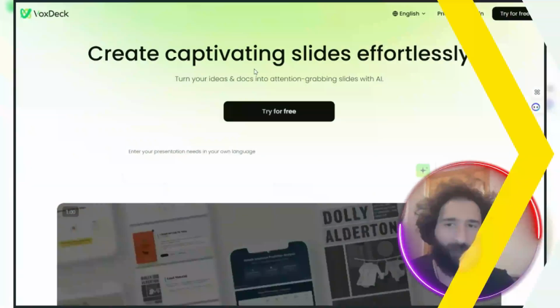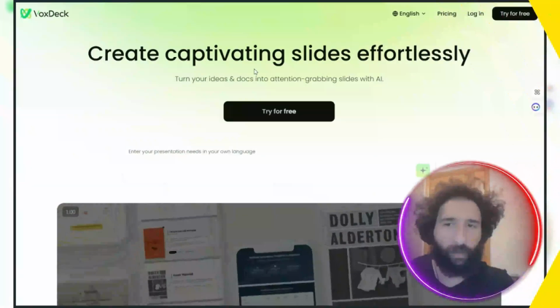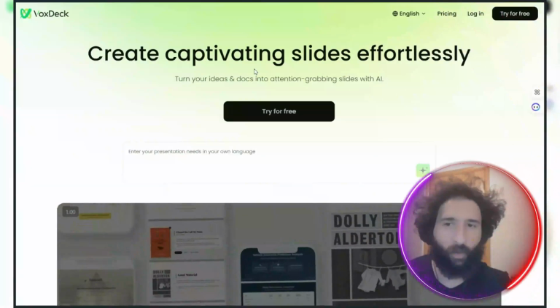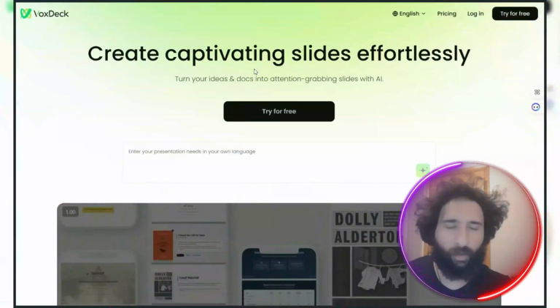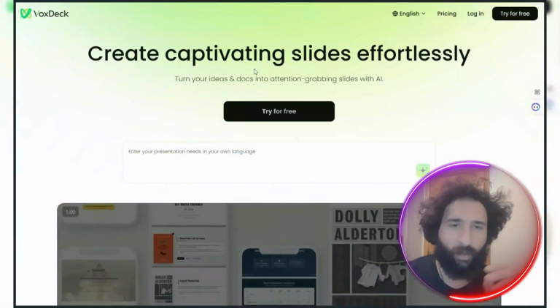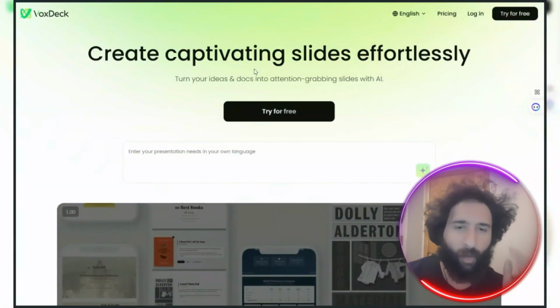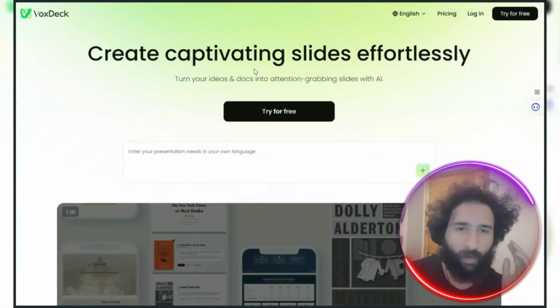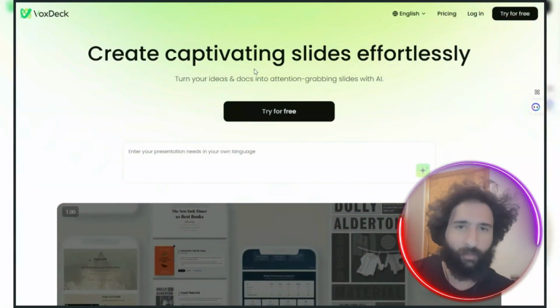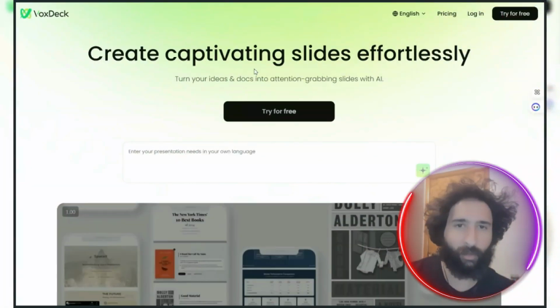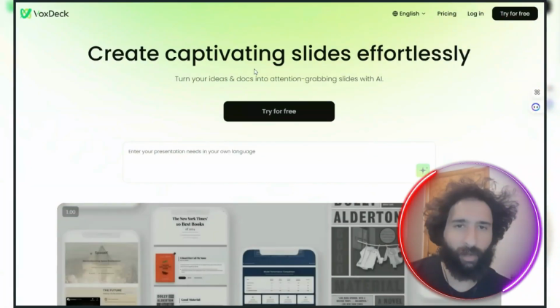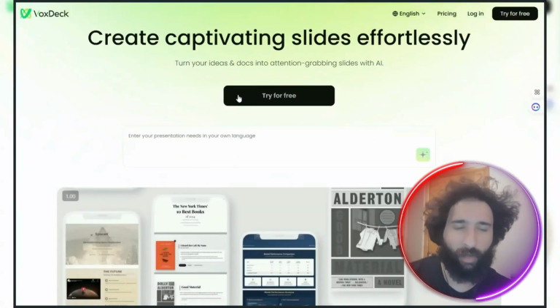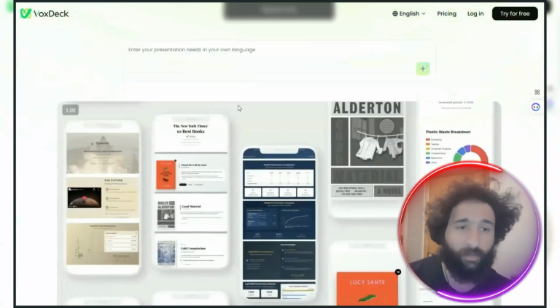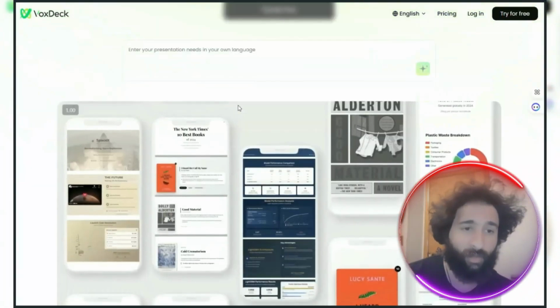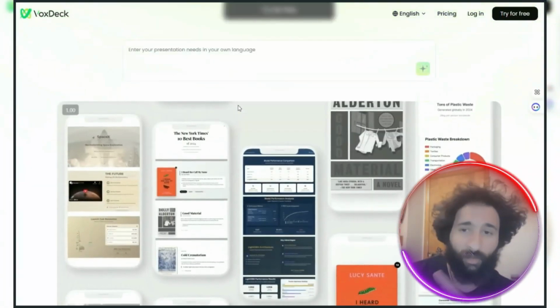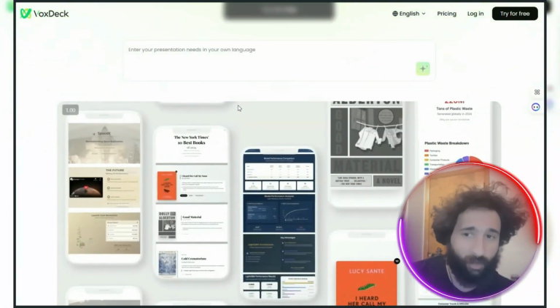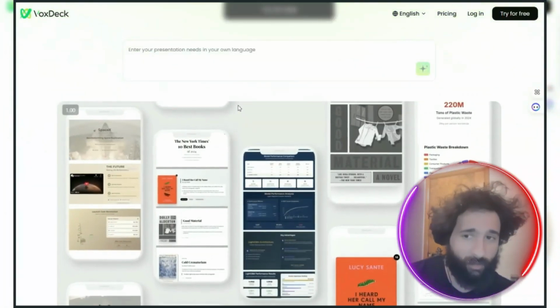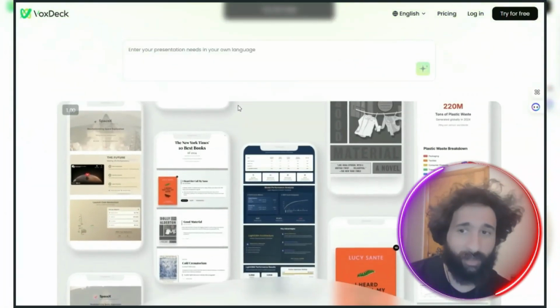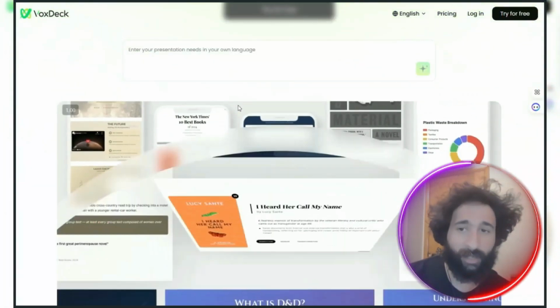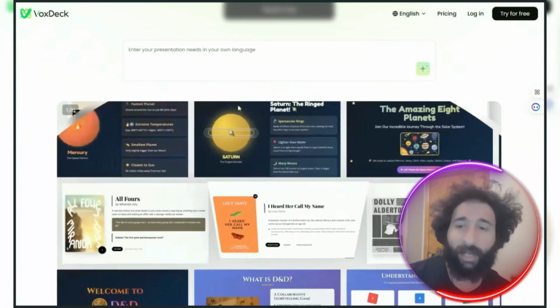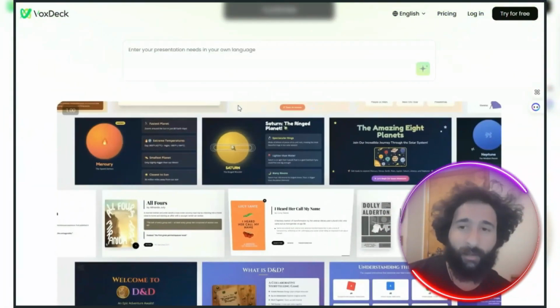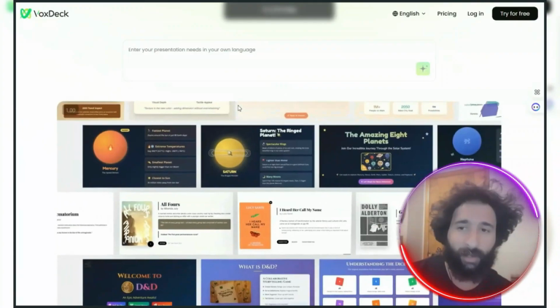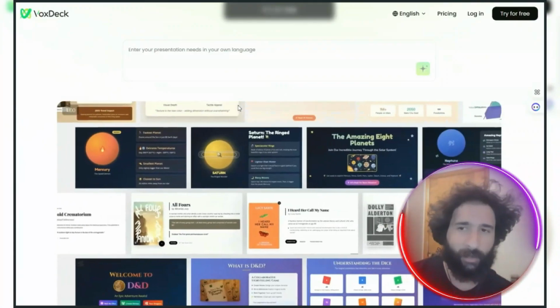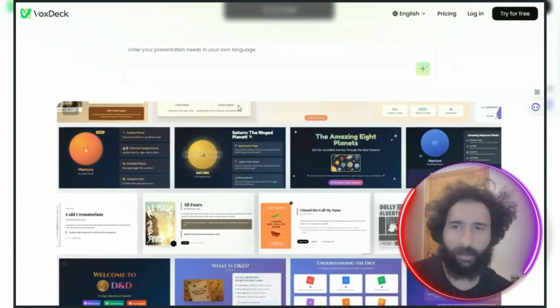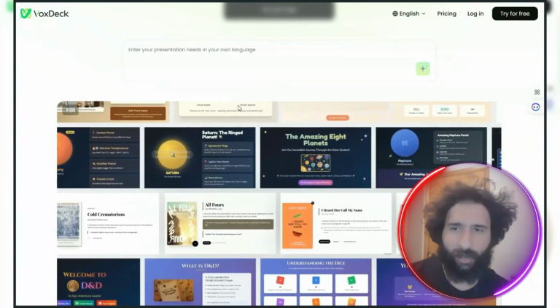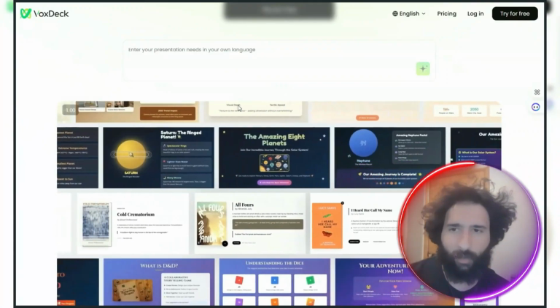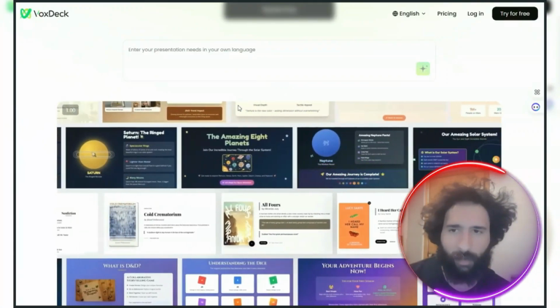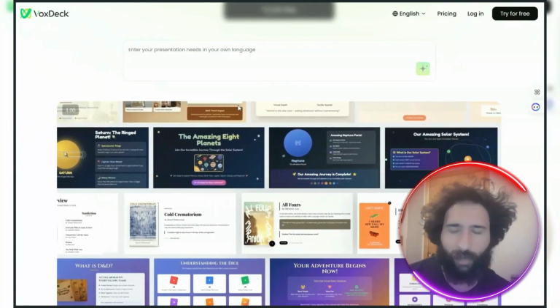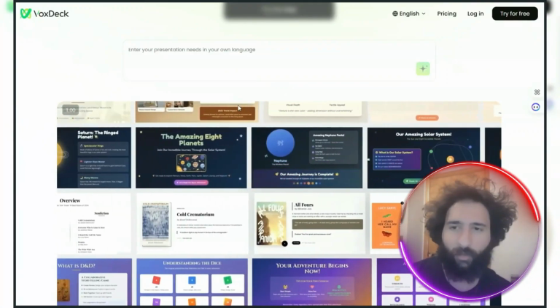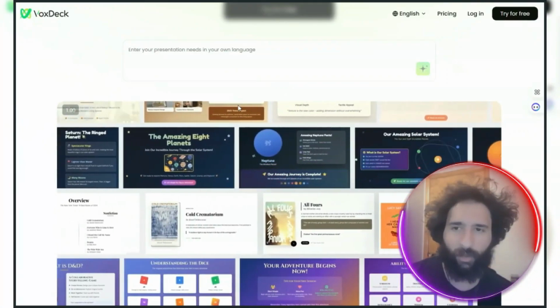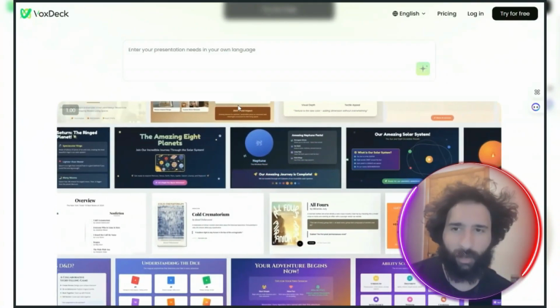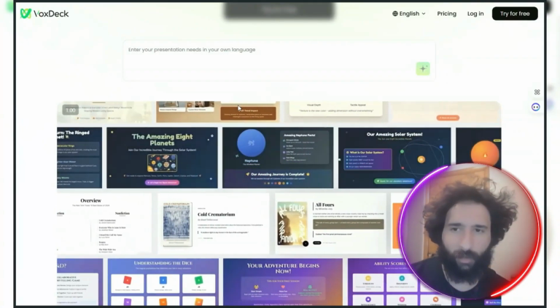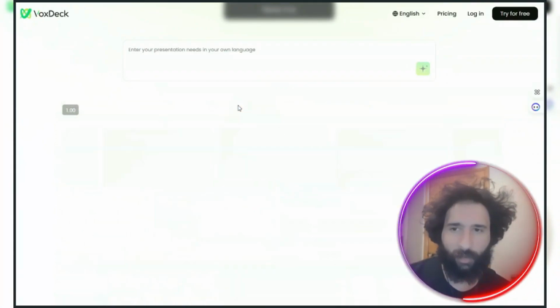It's a total time-saver for work deadlines or last-minute presentations. If you're ready for an awesome presentation, which I'm going to show you exactly how to make, stick with me because we're about to do it.